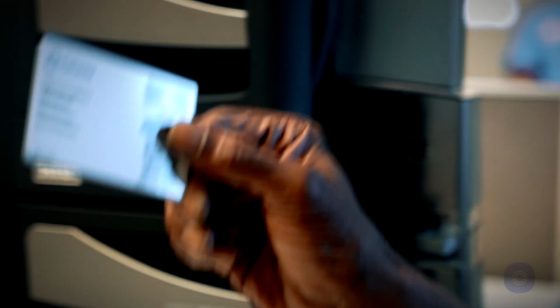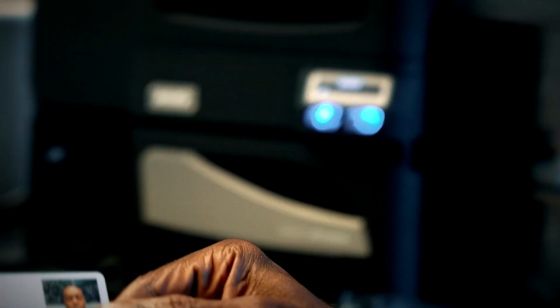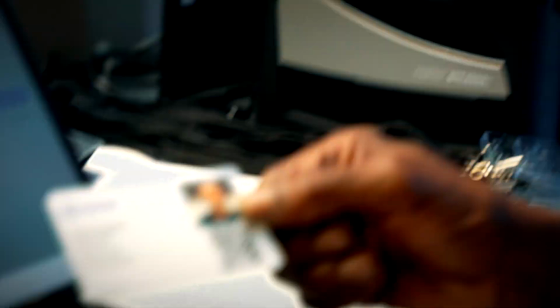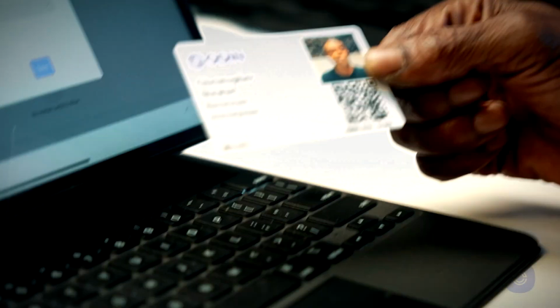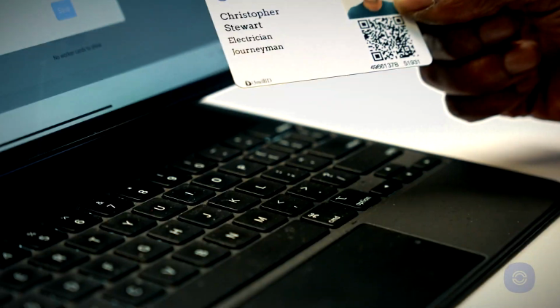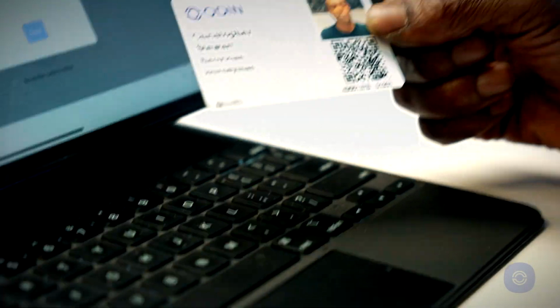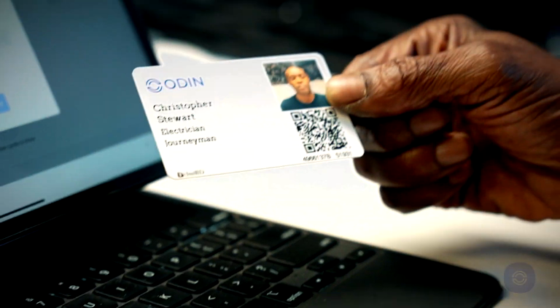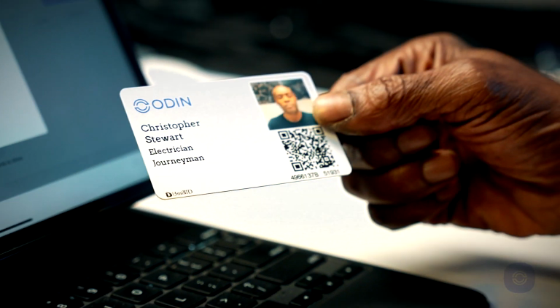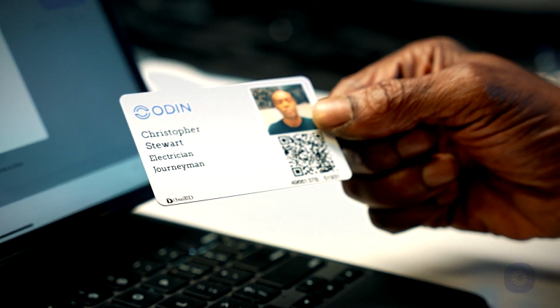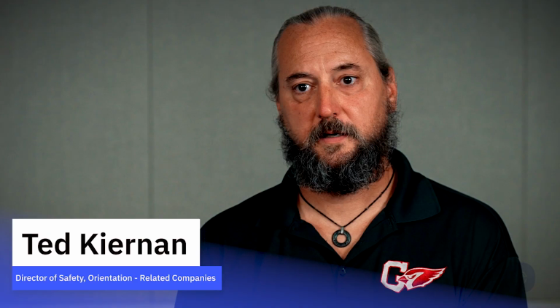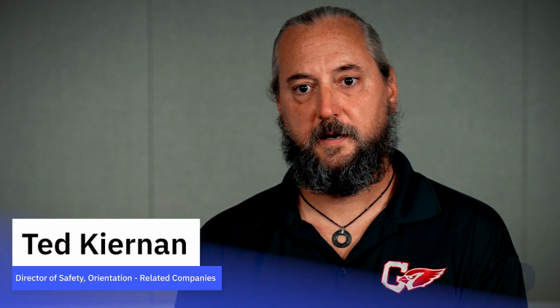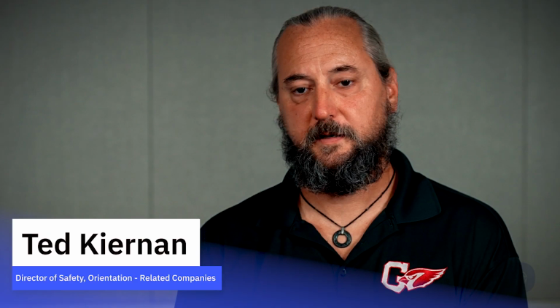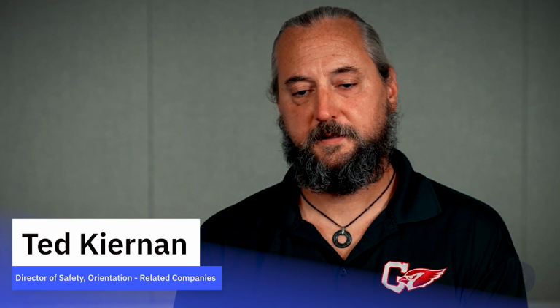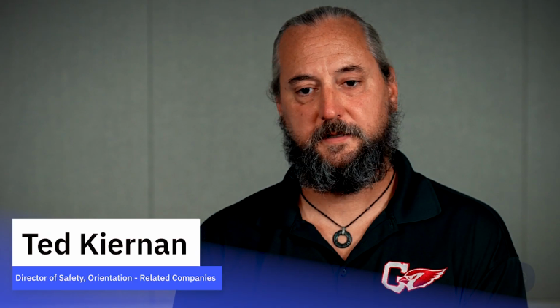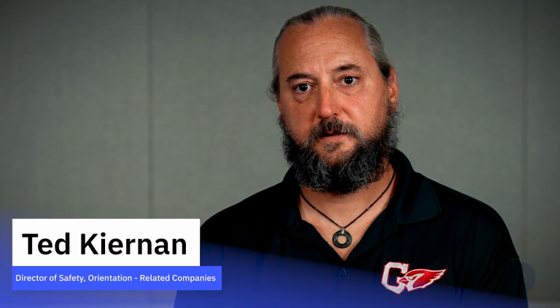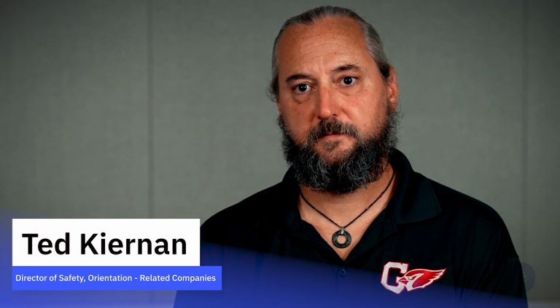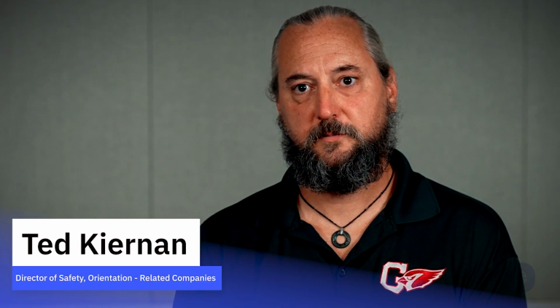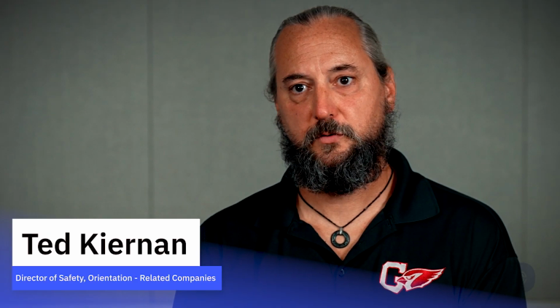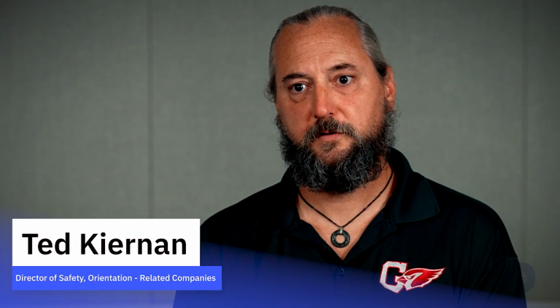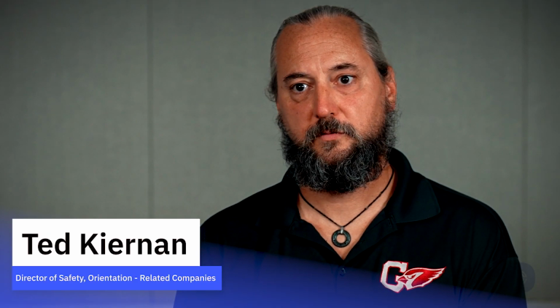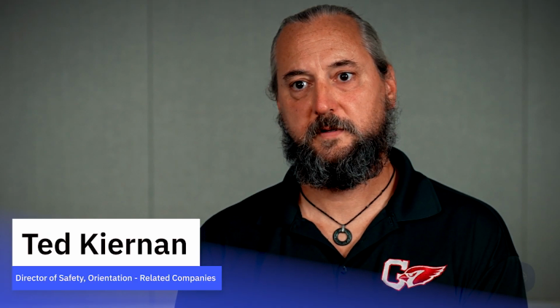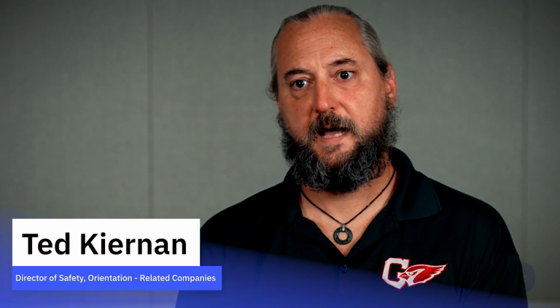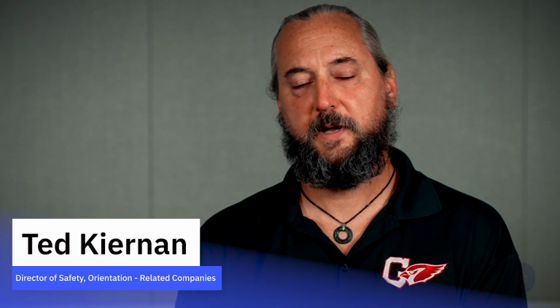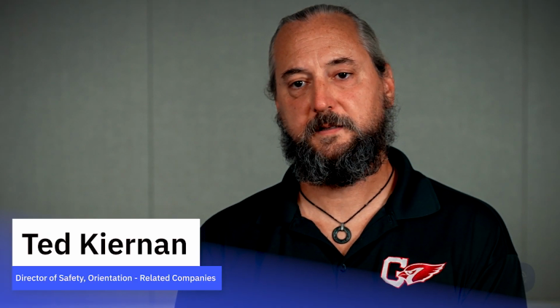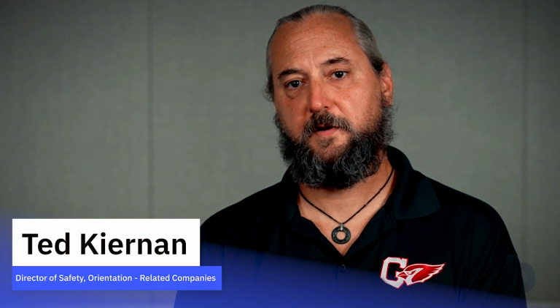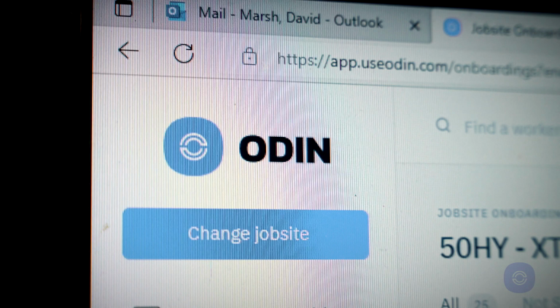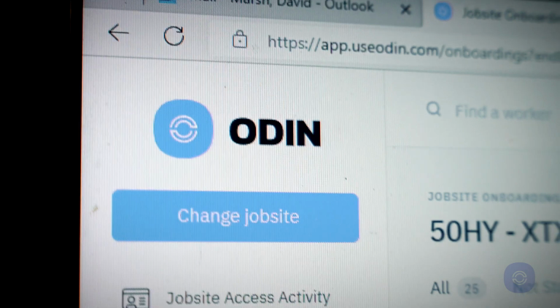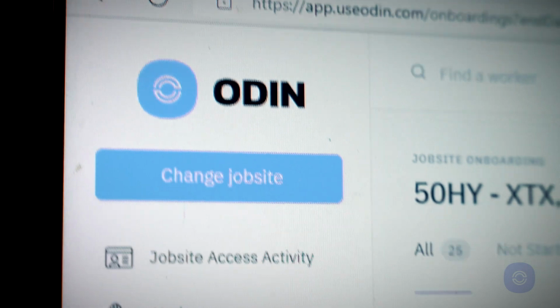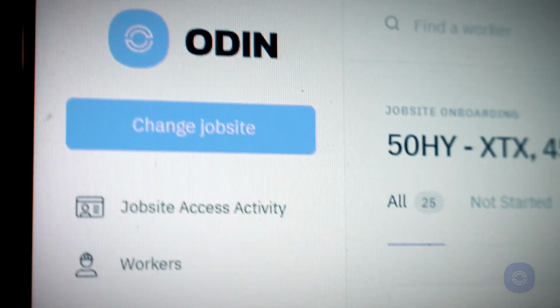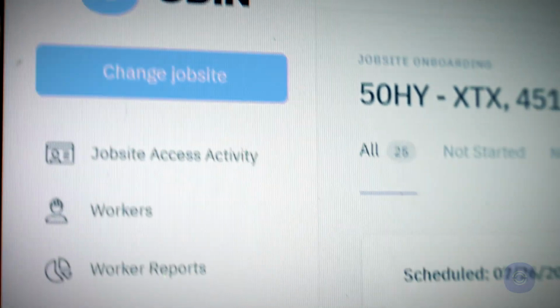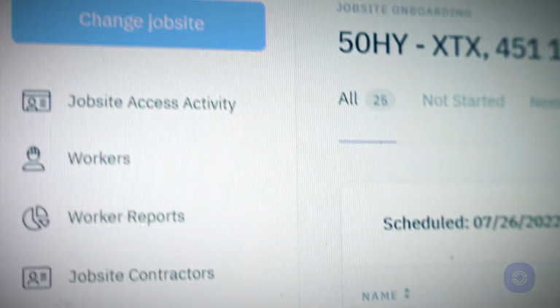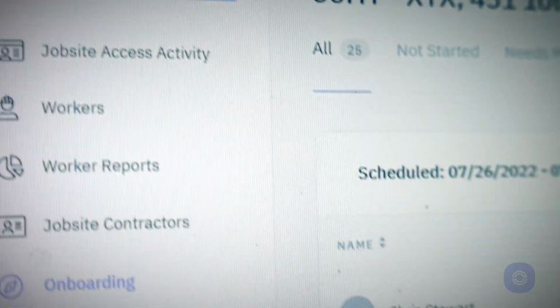Odin is really user-friendly. It's easy to maneuver through the database and find the information you're looking for.